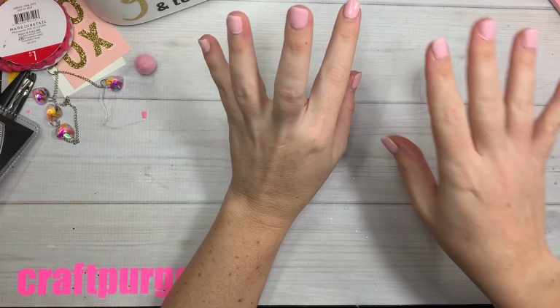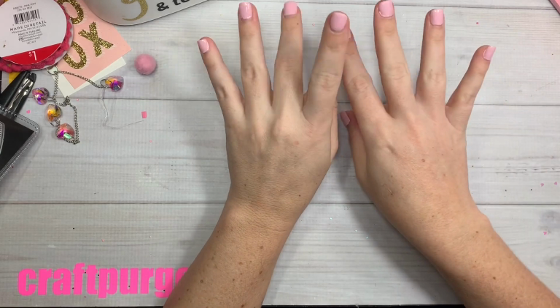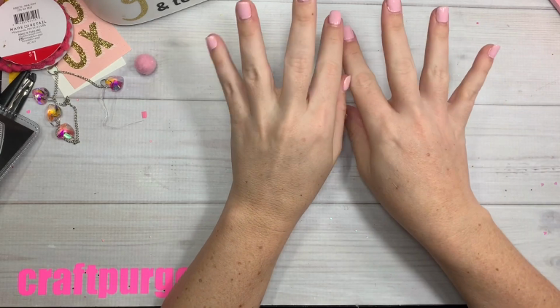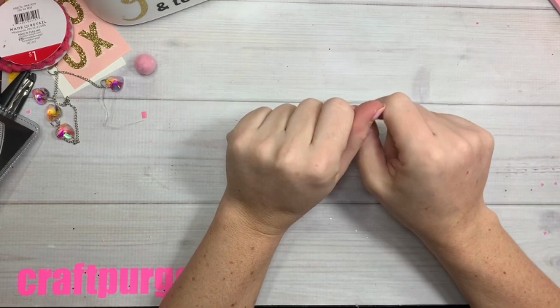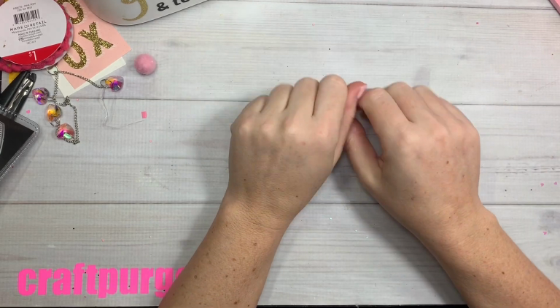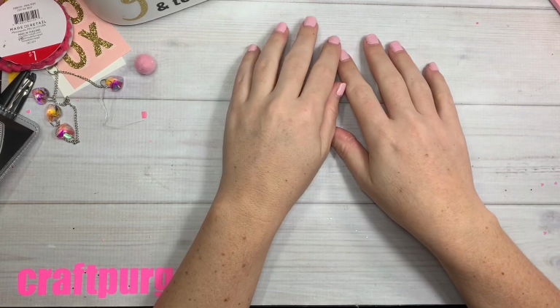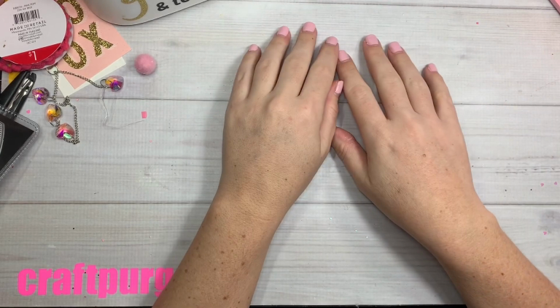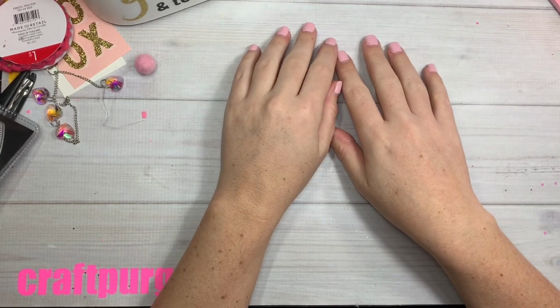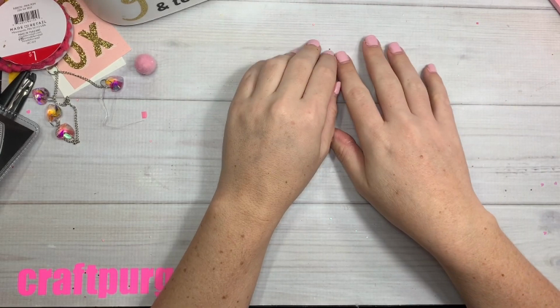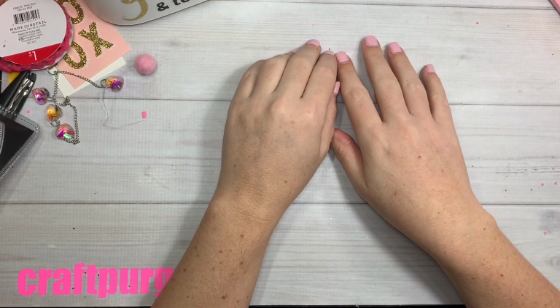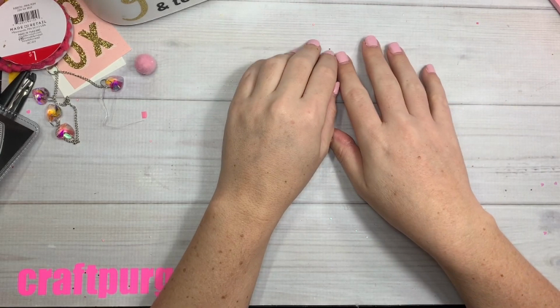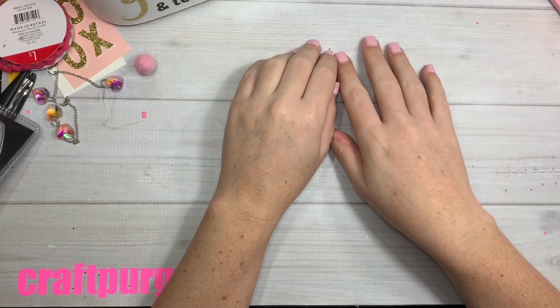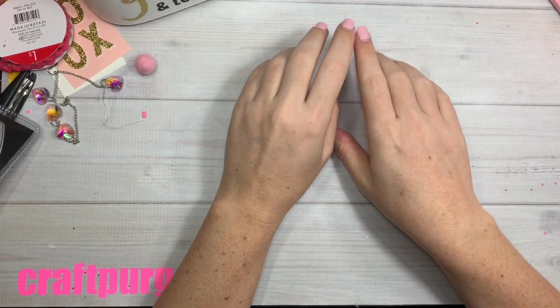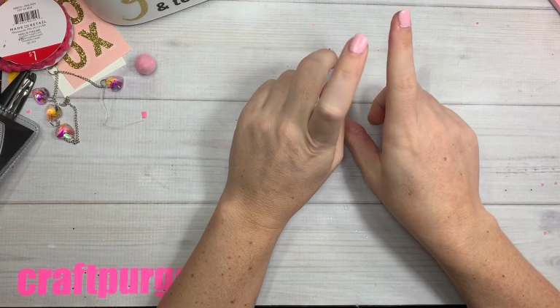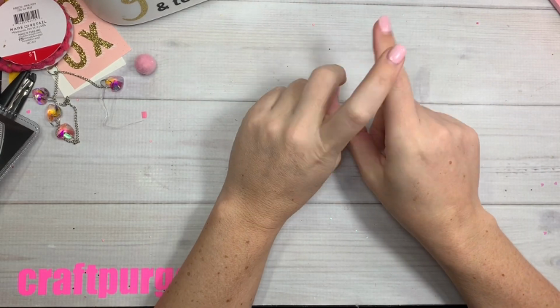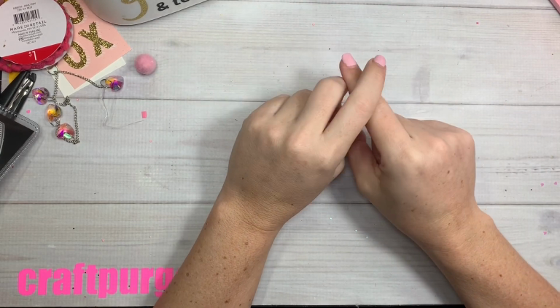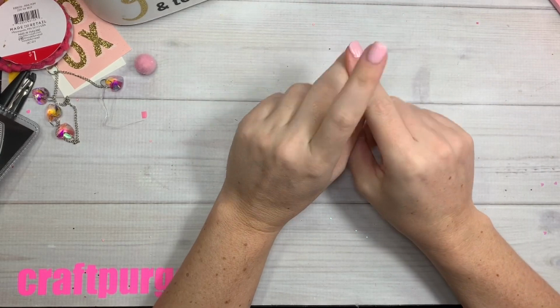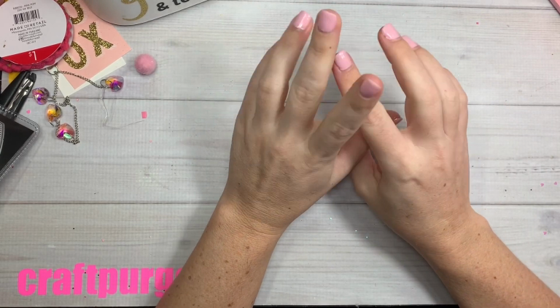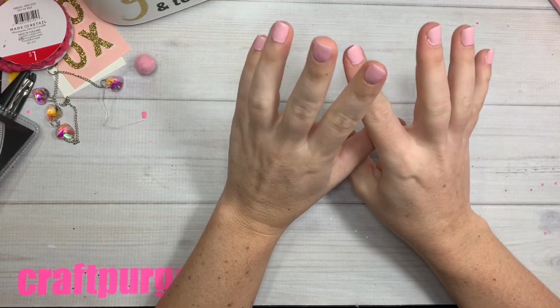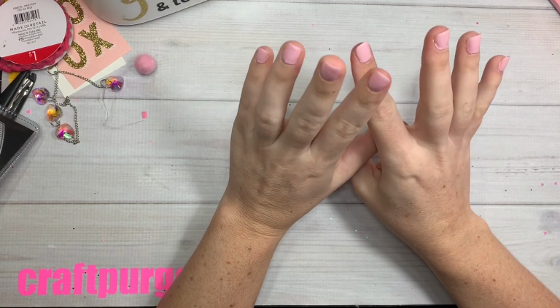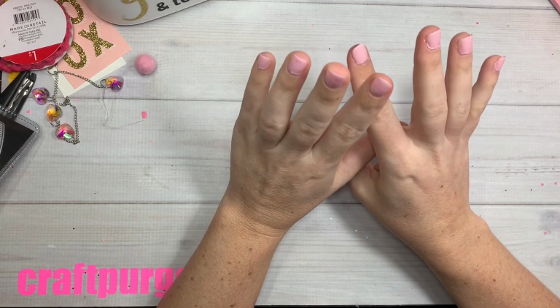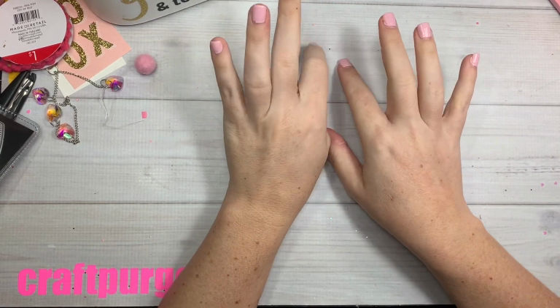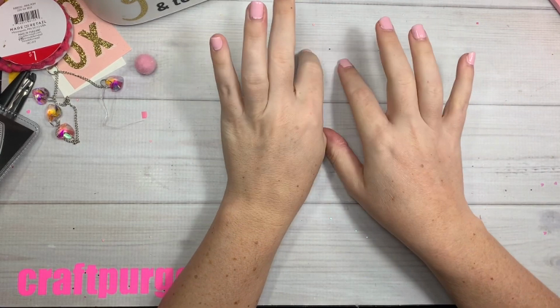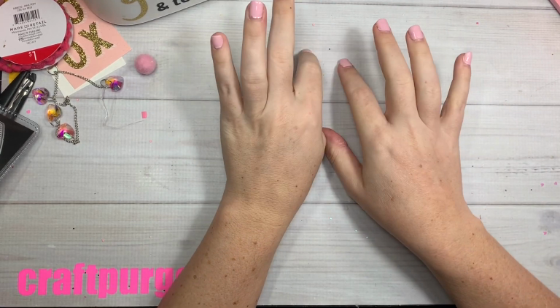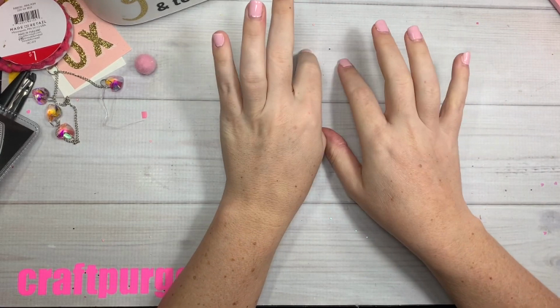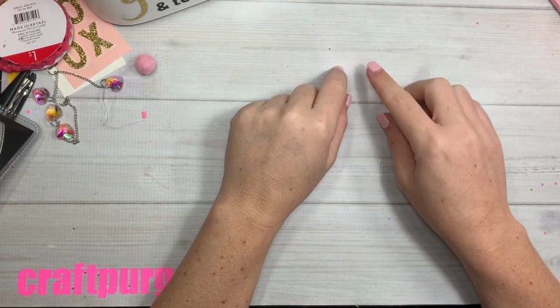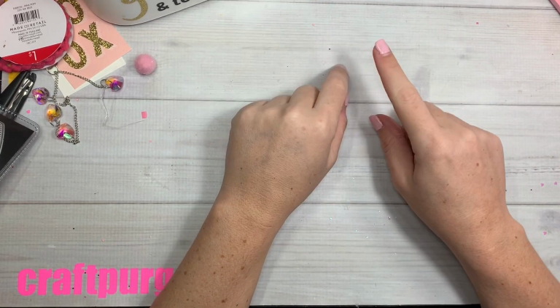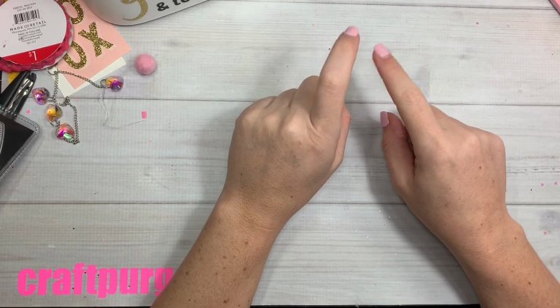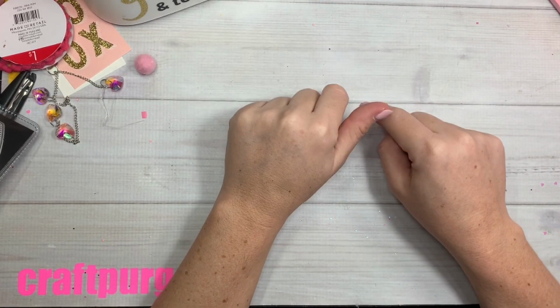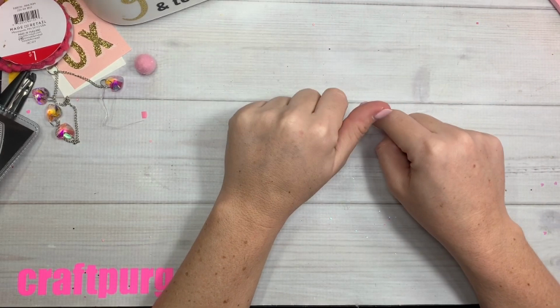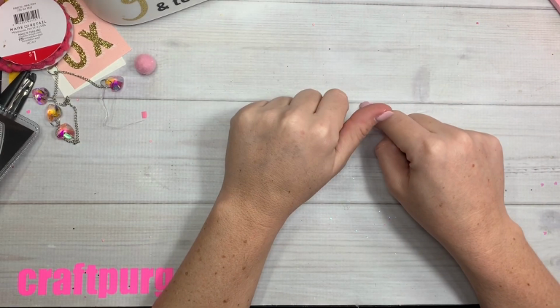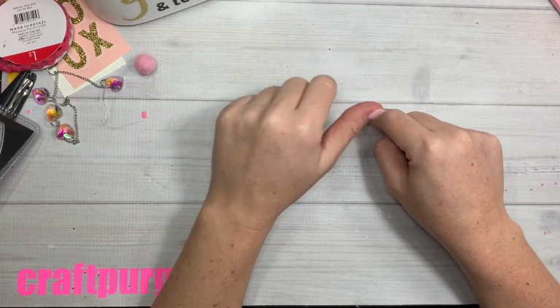Hi guys, welcome back to my channel. So today is a quick little project share — I made some bag toppers.